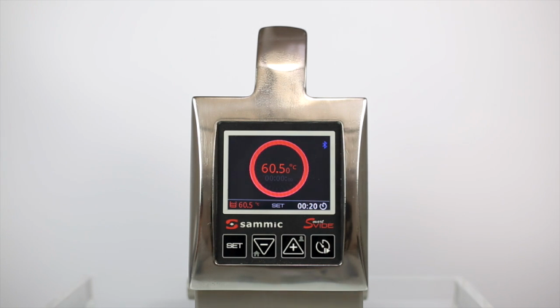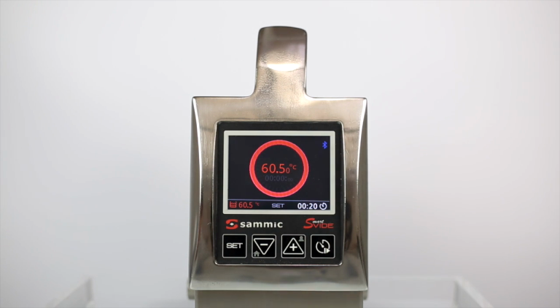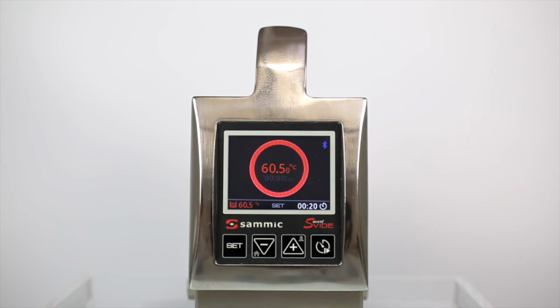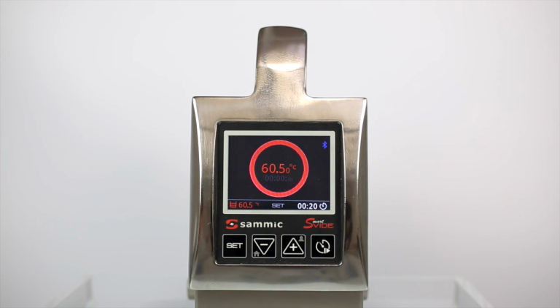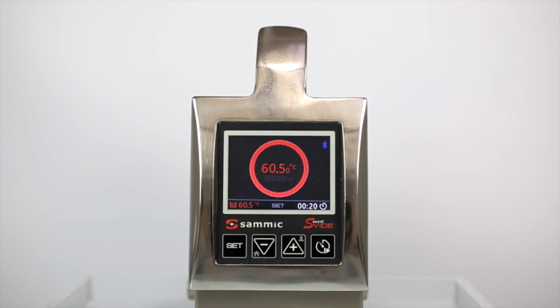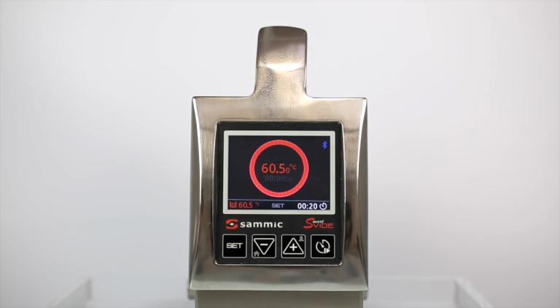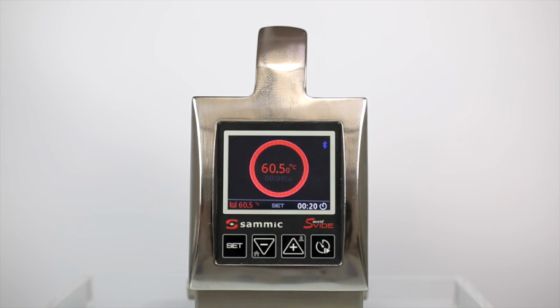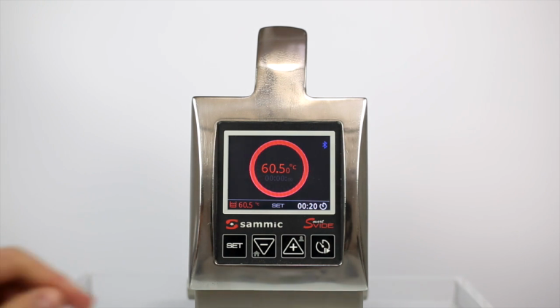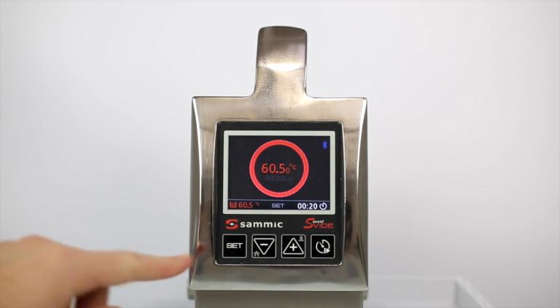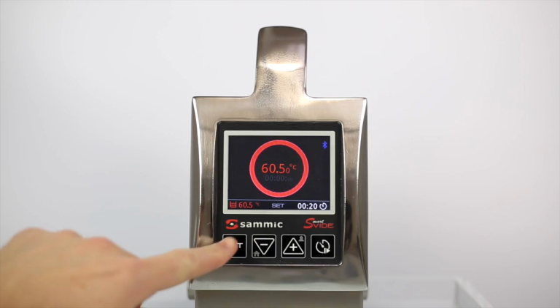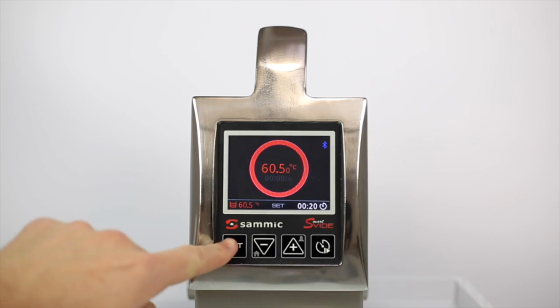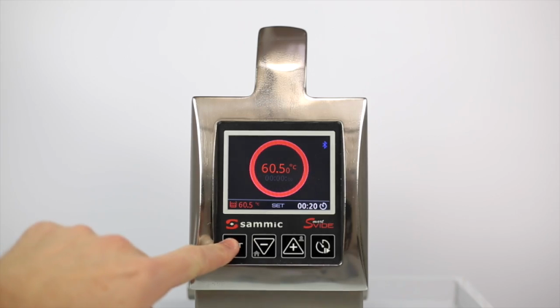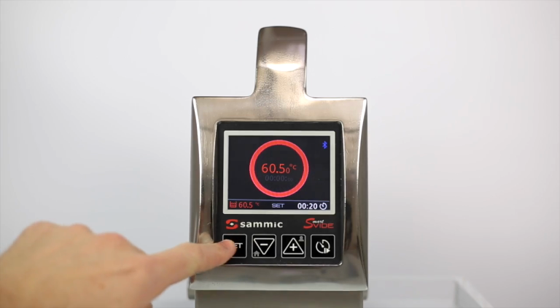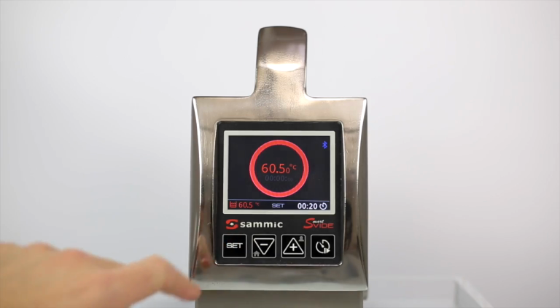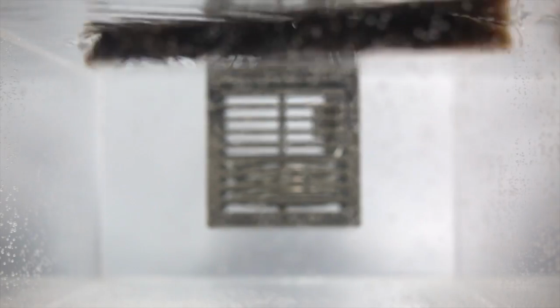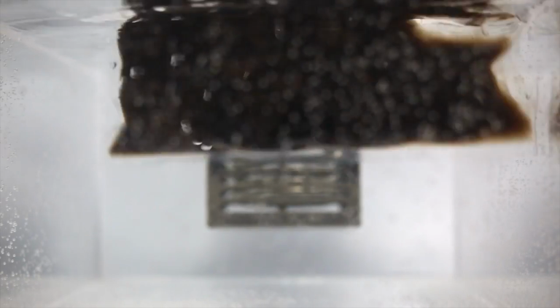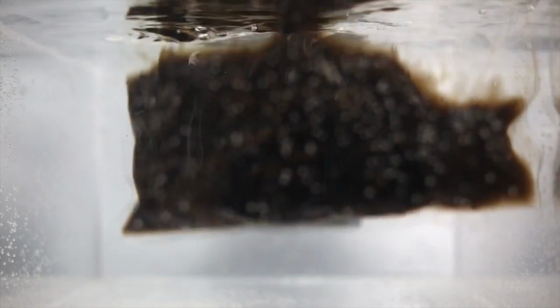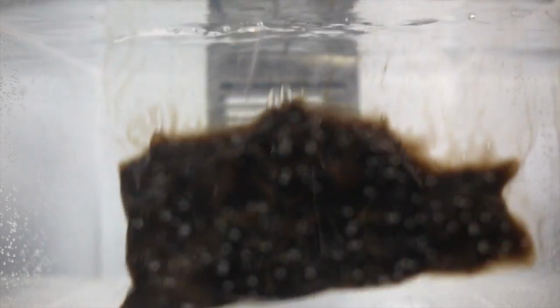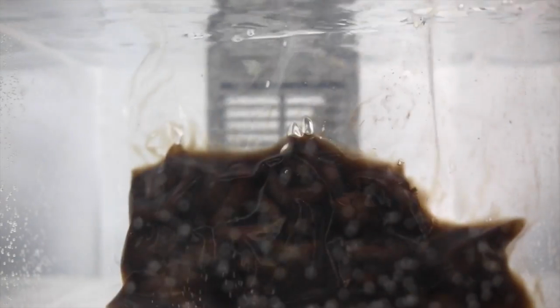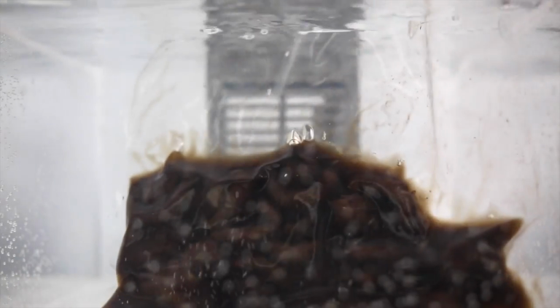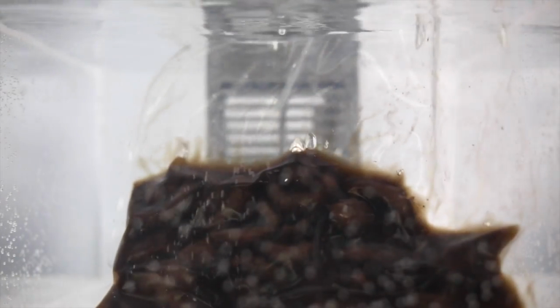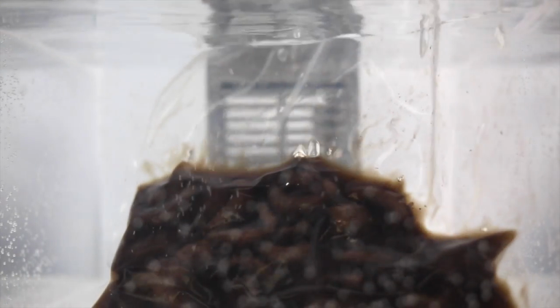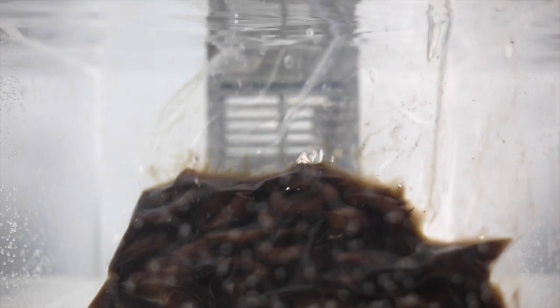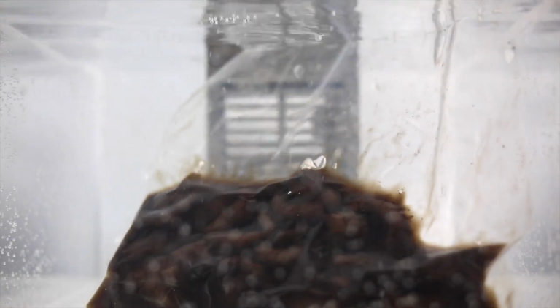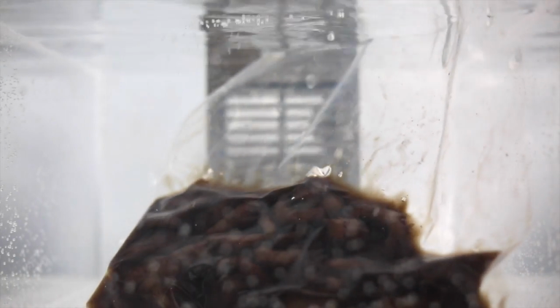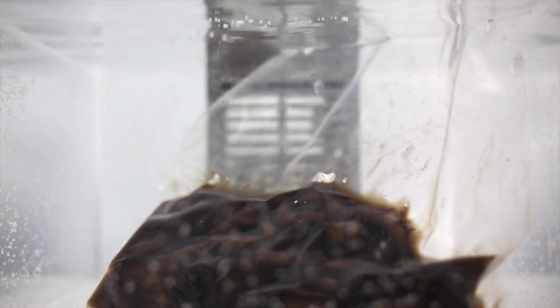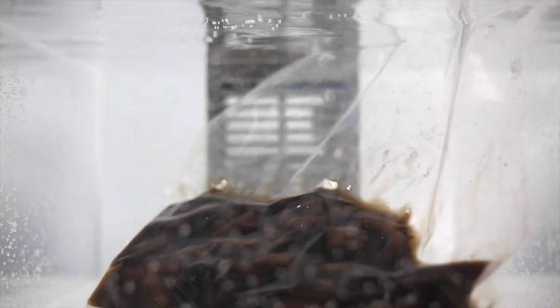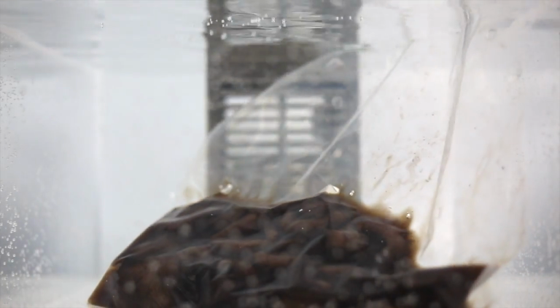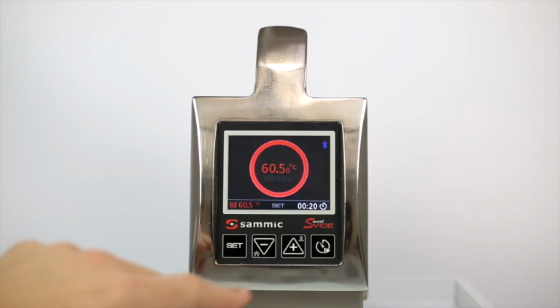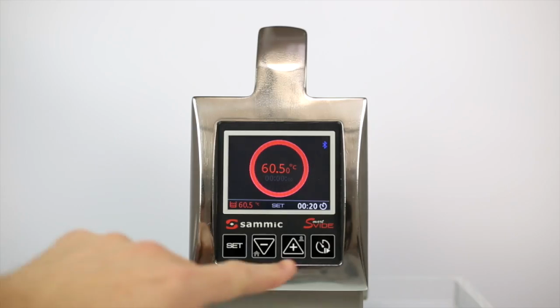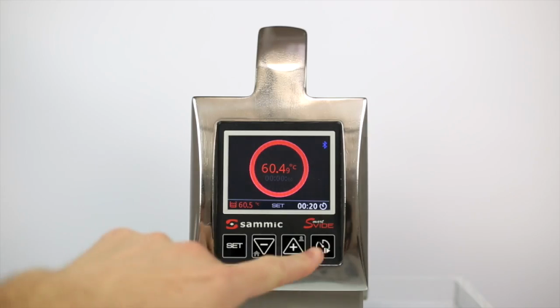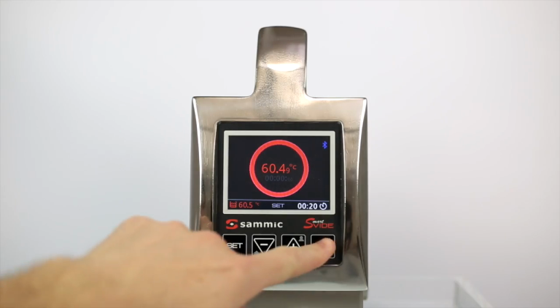Turn off the notification, submerge the product, and press play for the SmartVid to begin cooking for you.